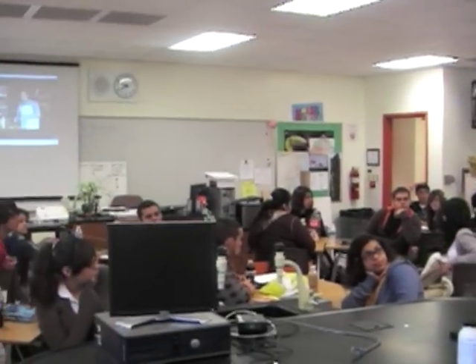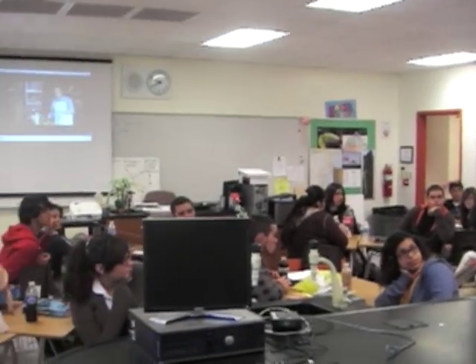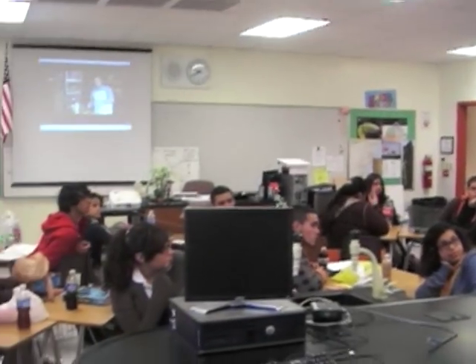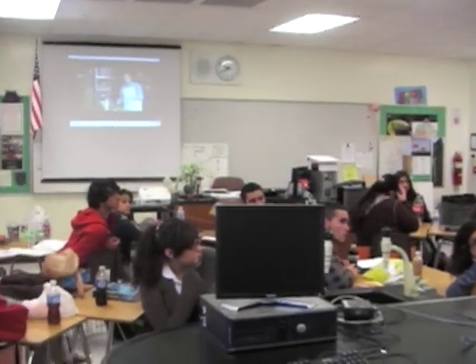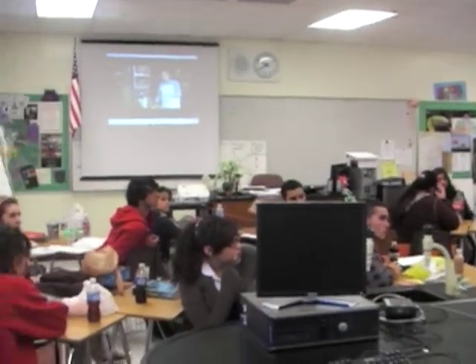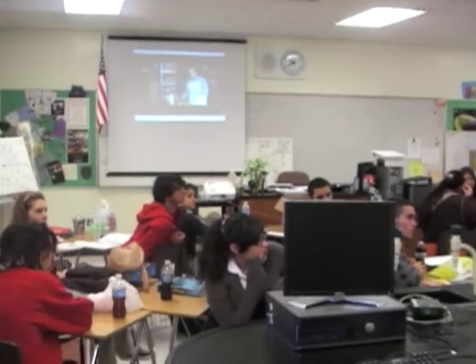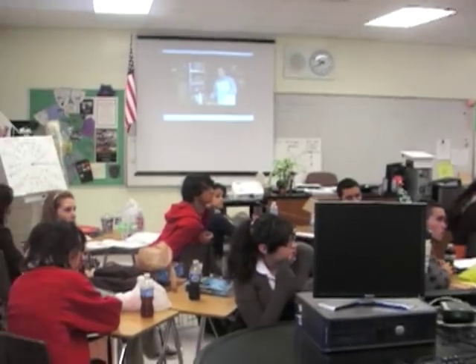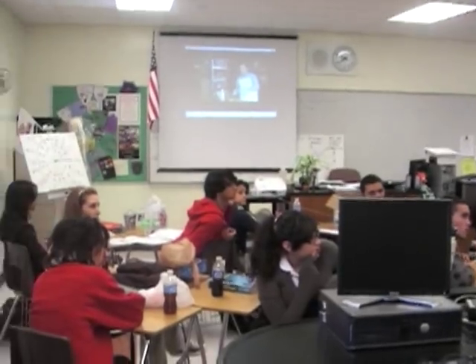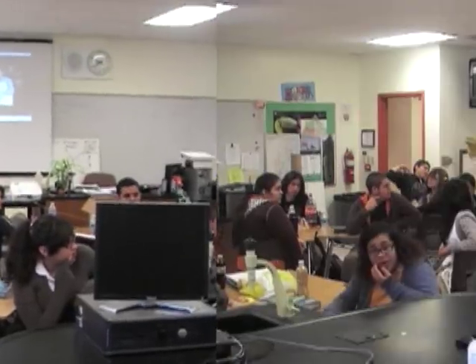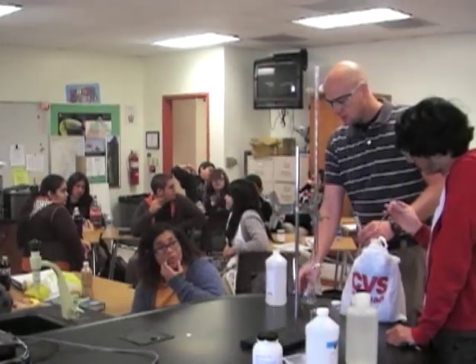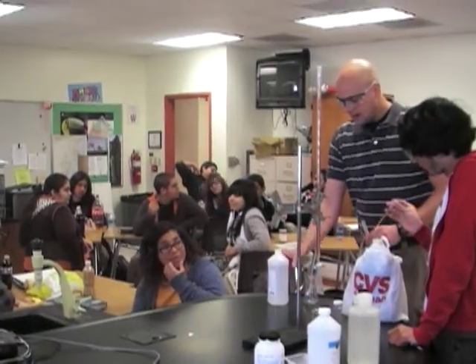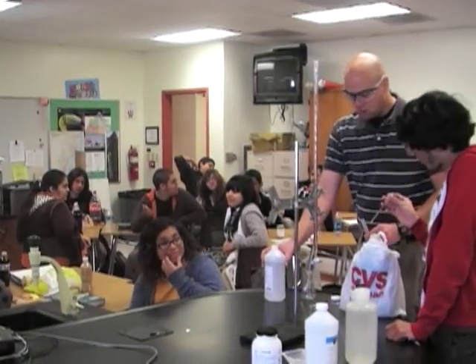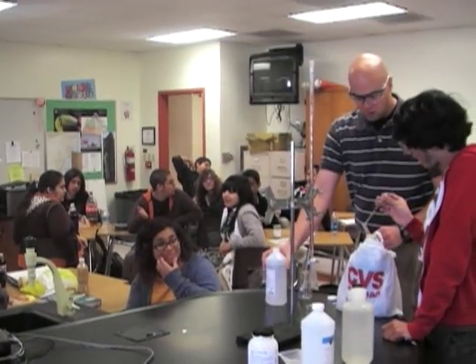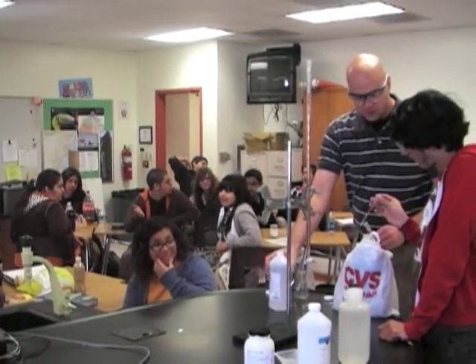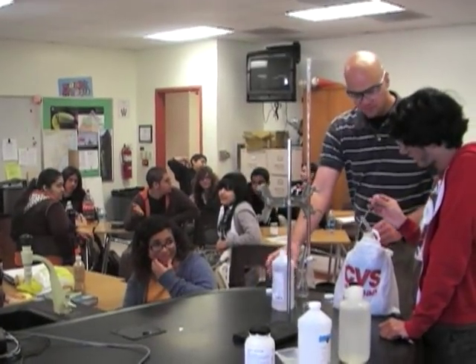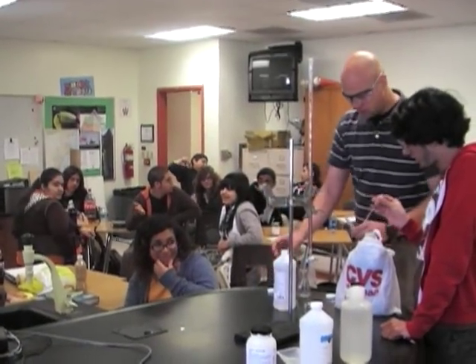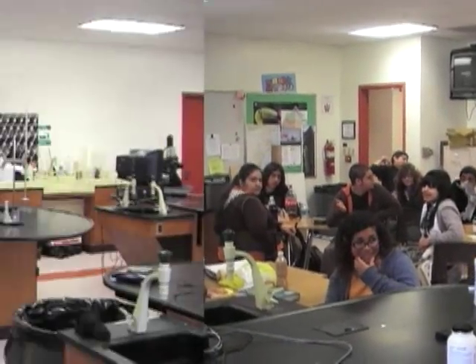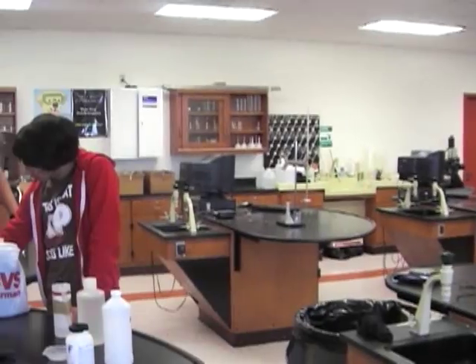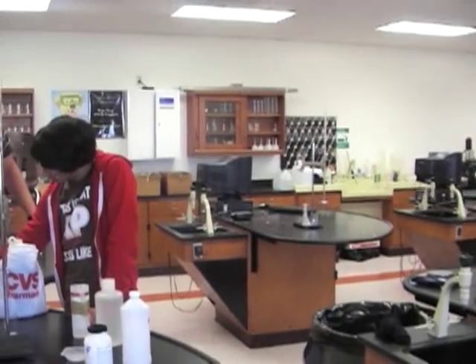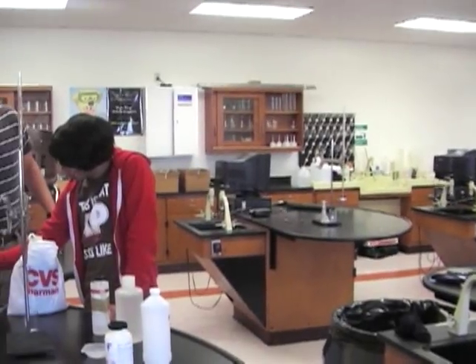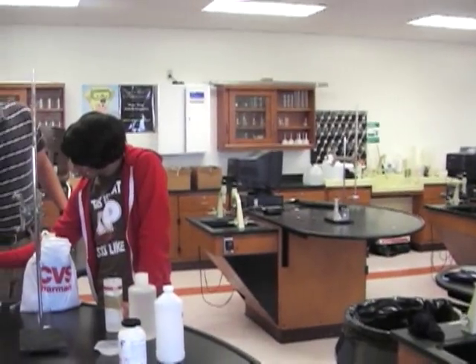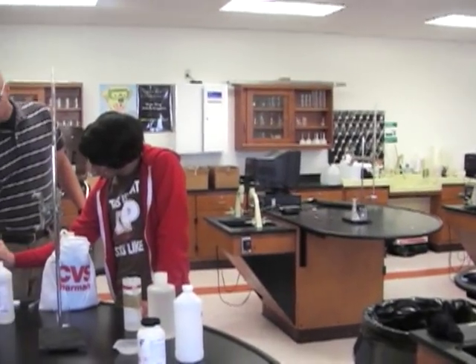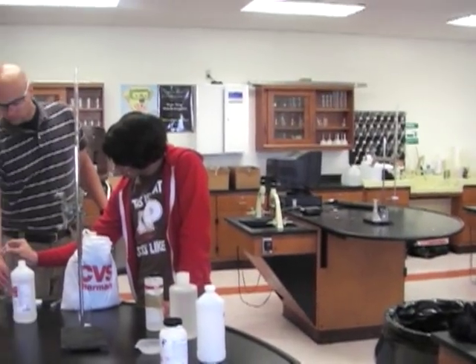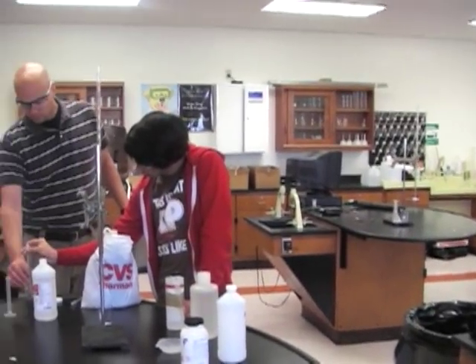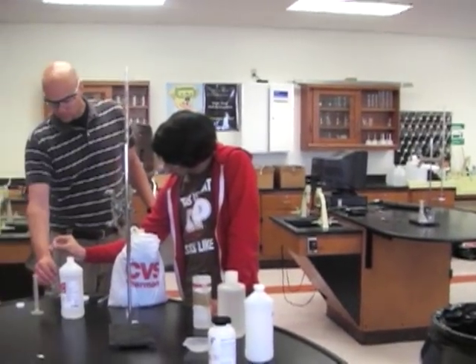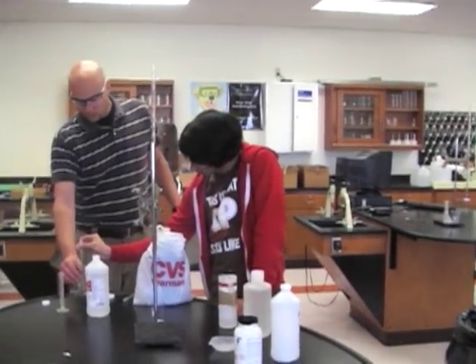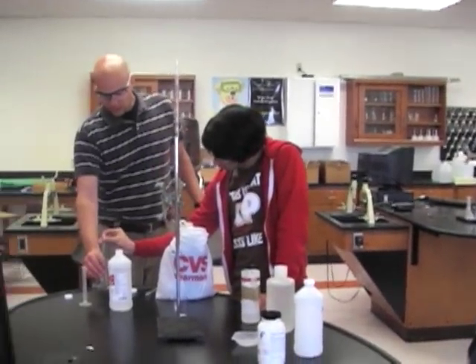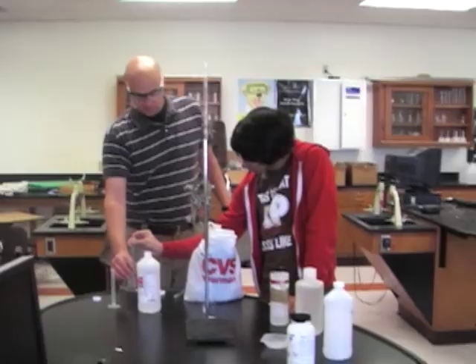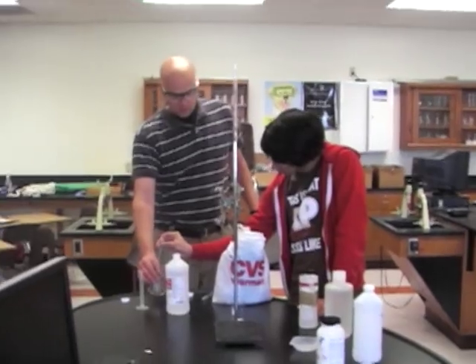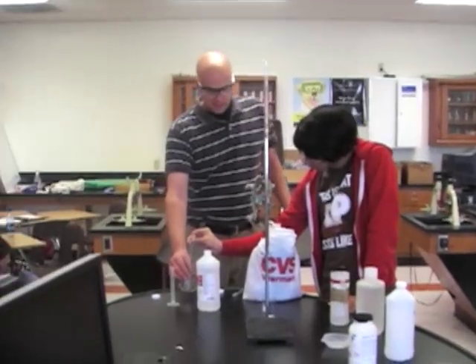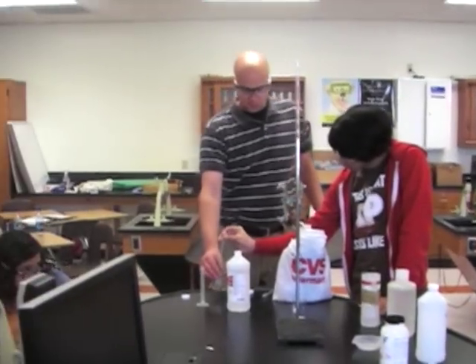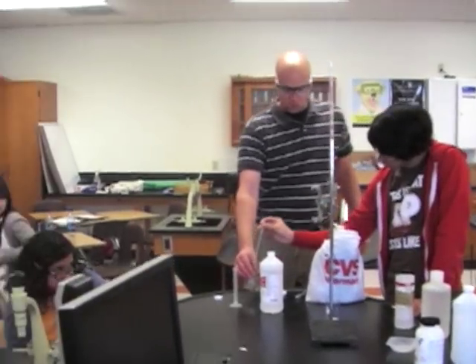Who wants to use their oil first? Daniel? Okay. Alcohol goes in first. Okay. Now swirl.